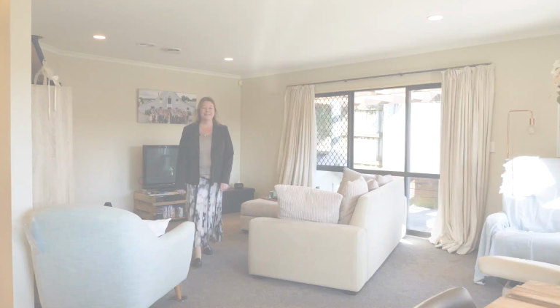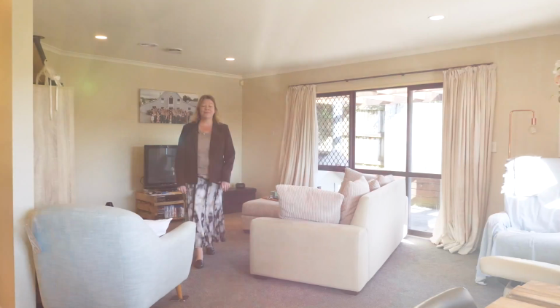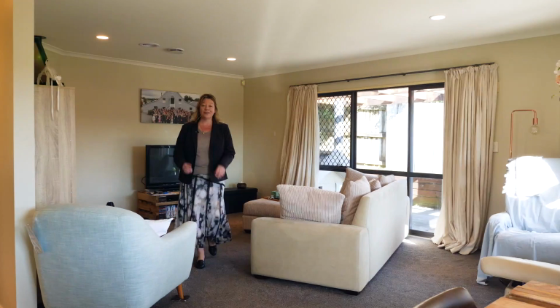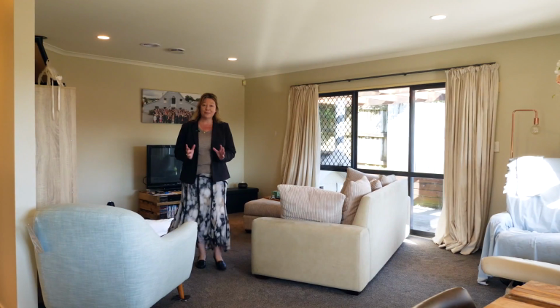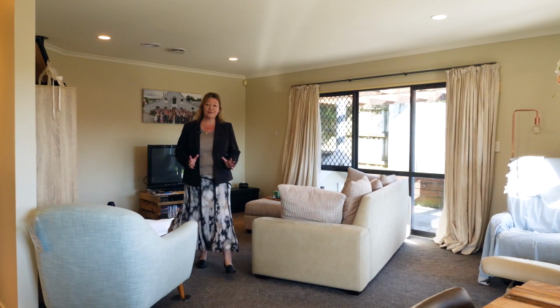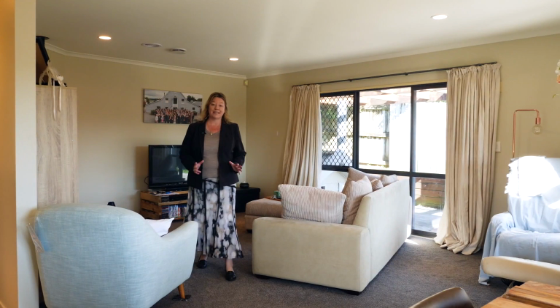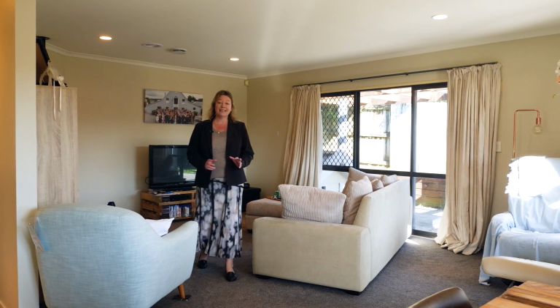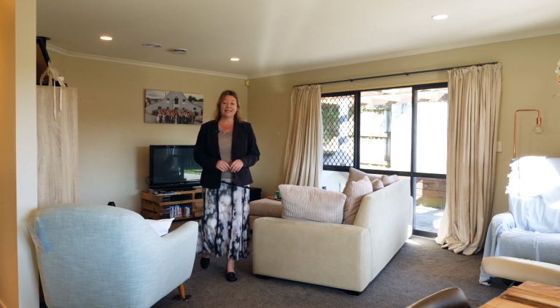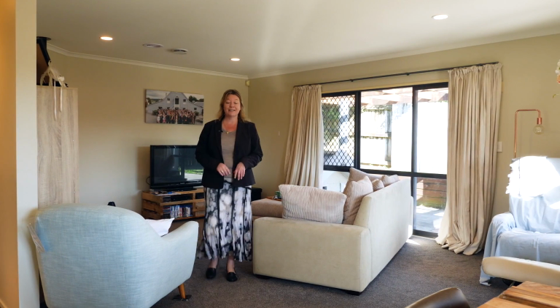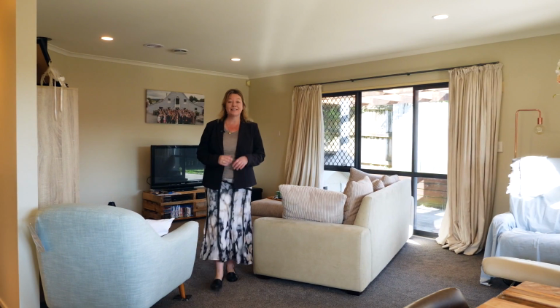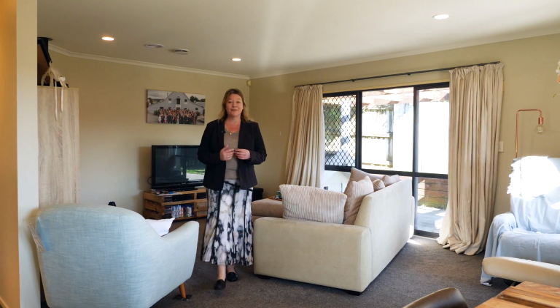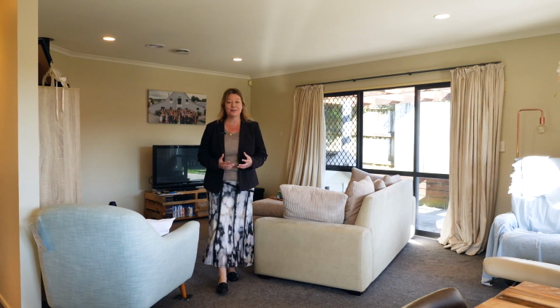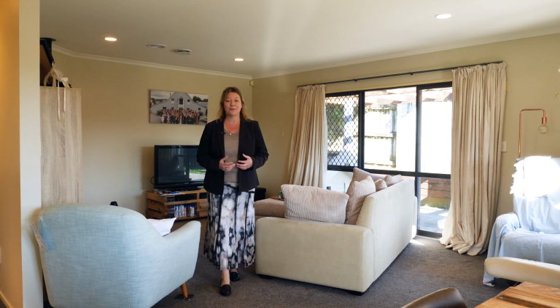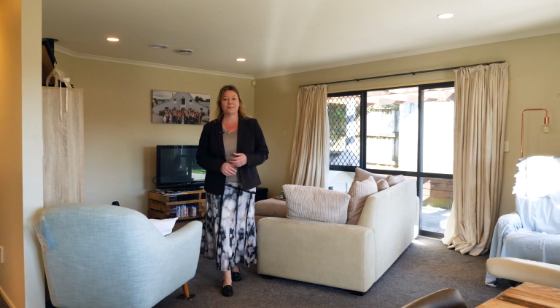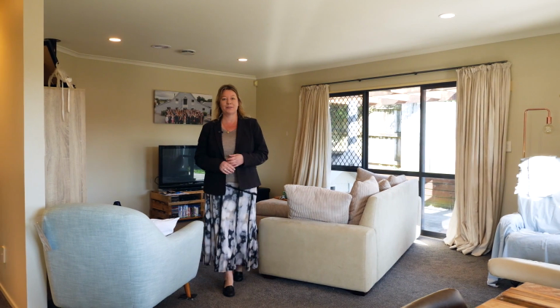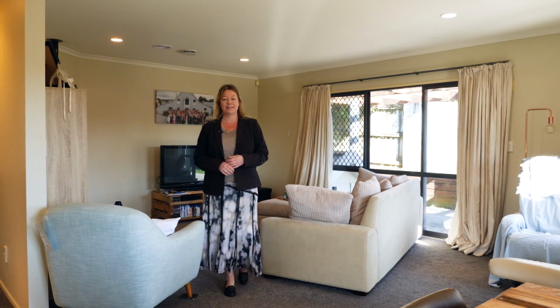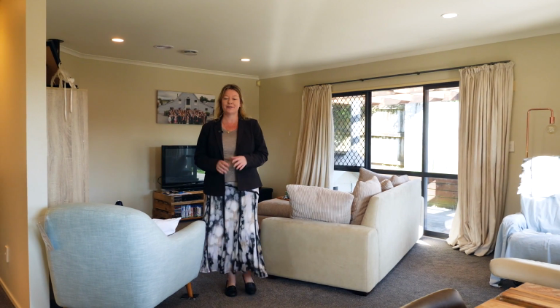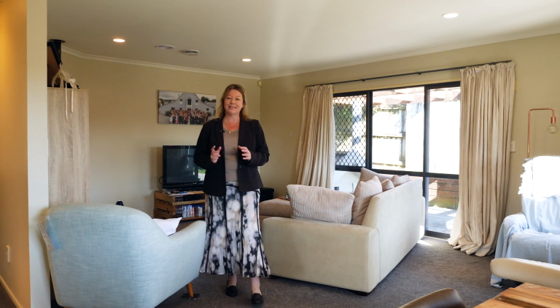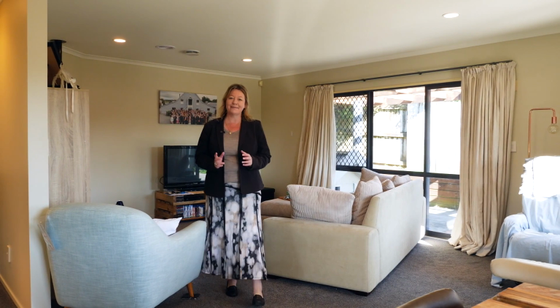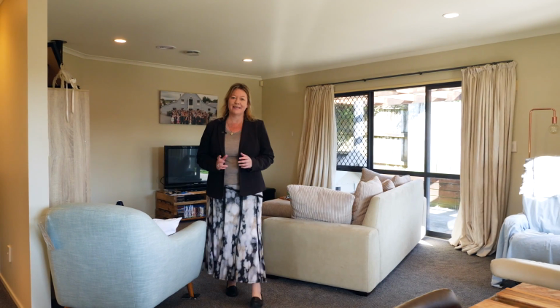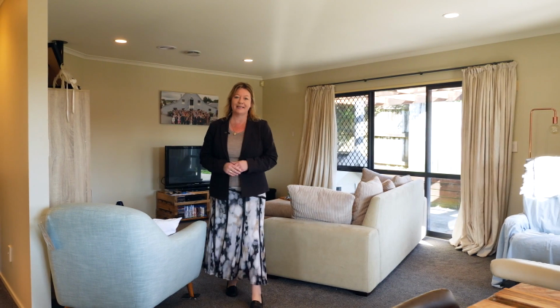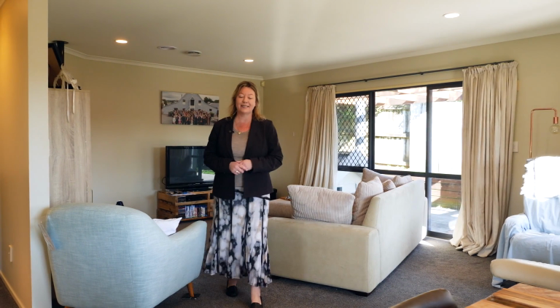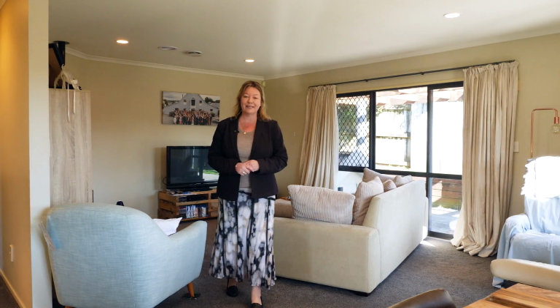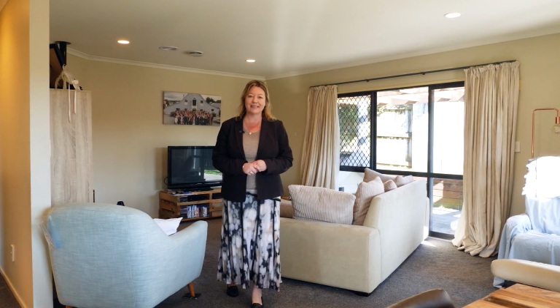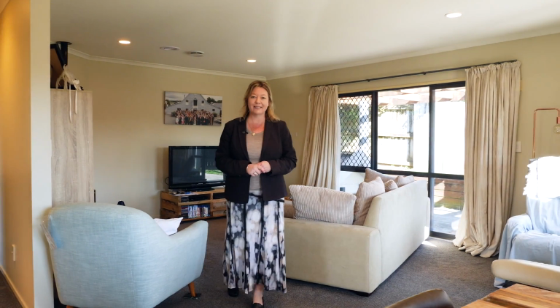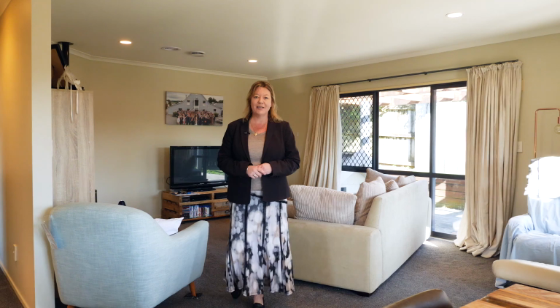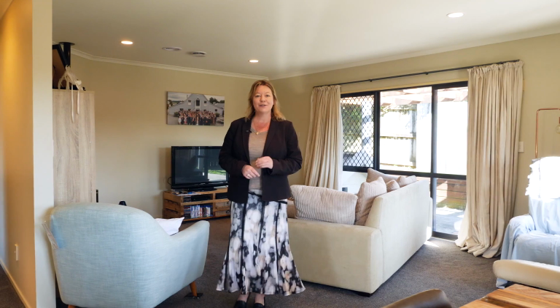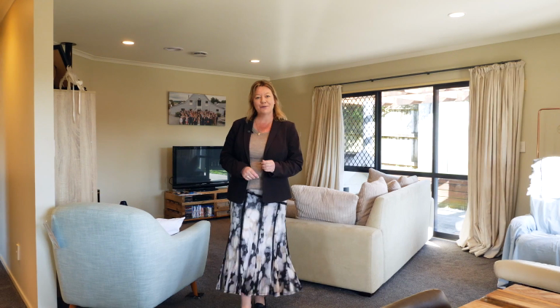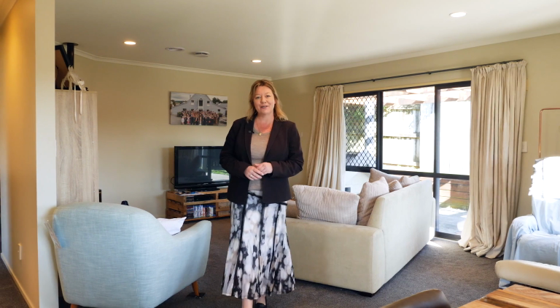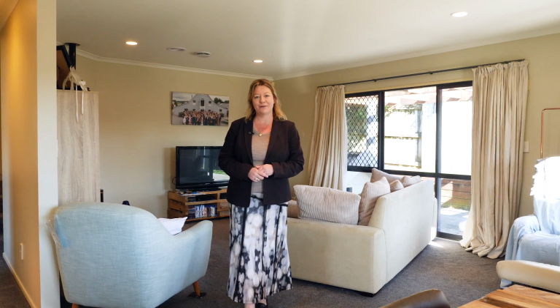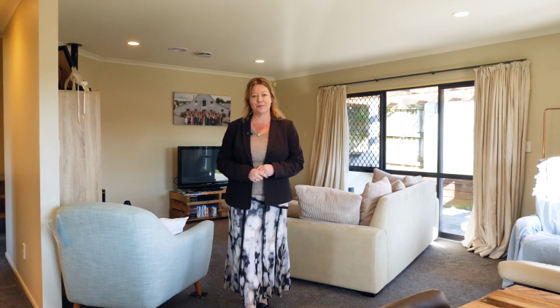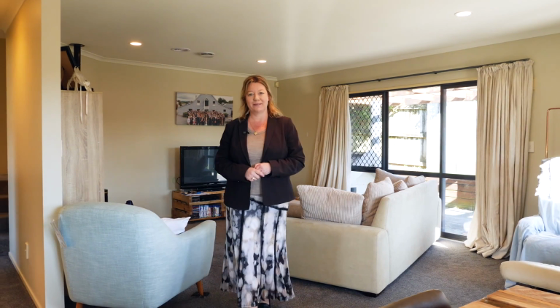So if you've liked what you've seen and you'd like to view this property in person, contact me, Adele Alexander, to arrange your appointment.